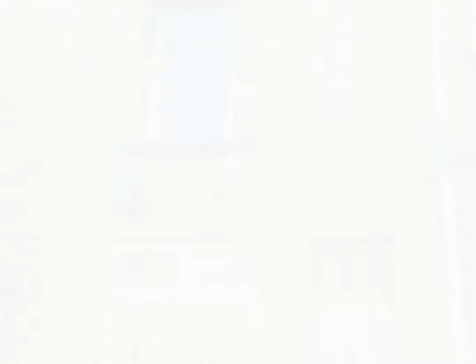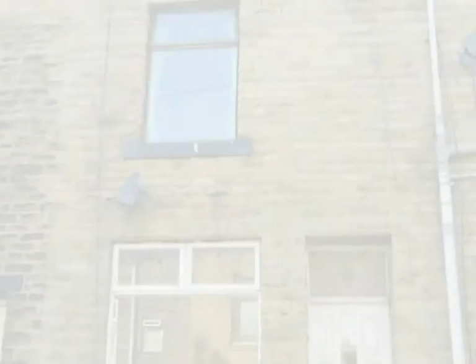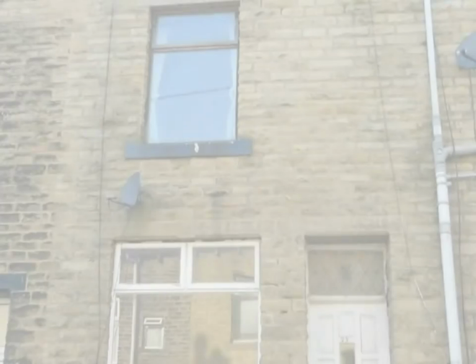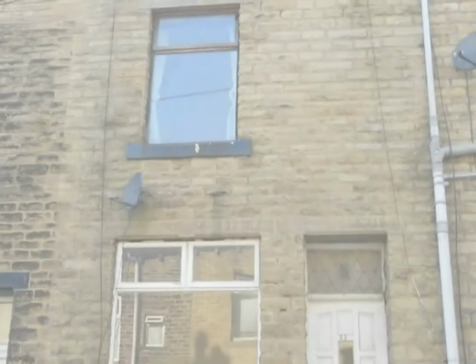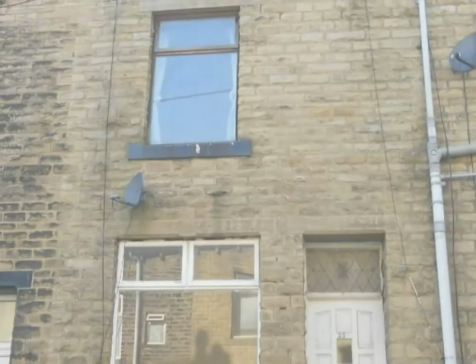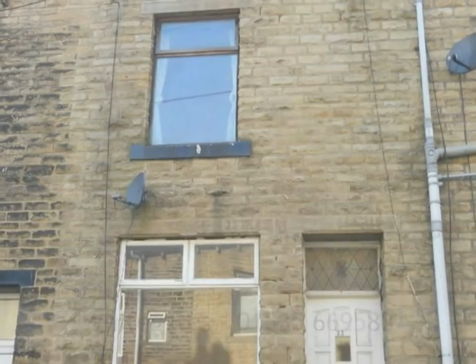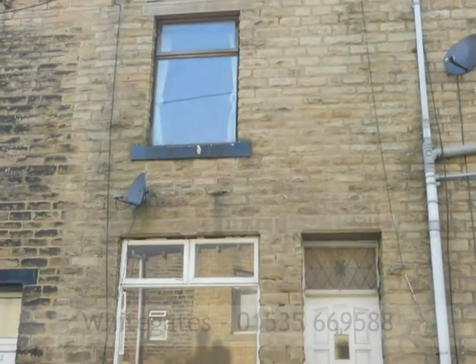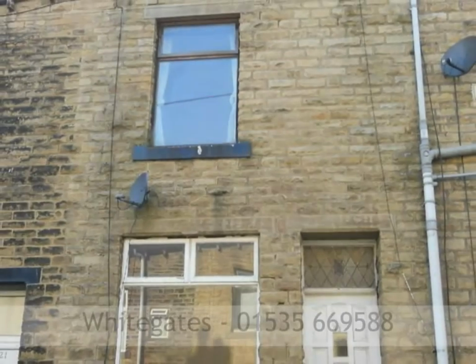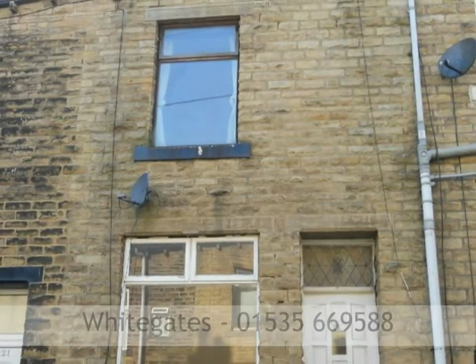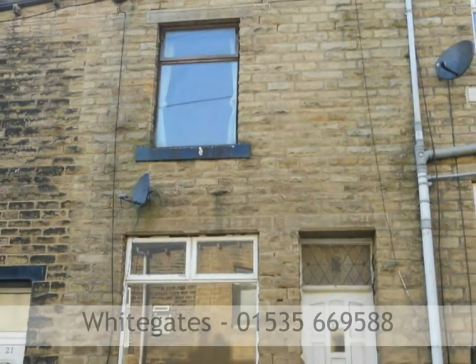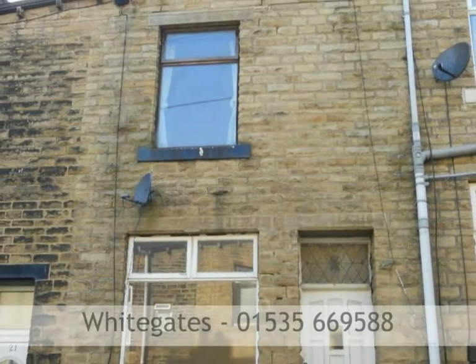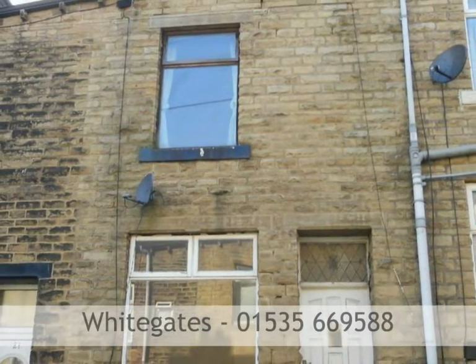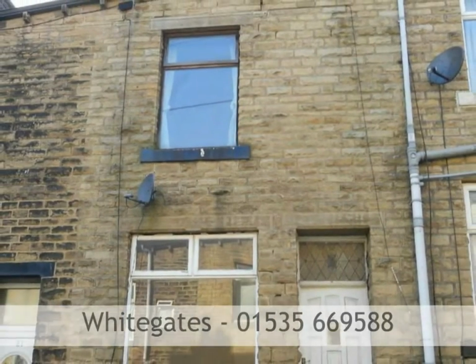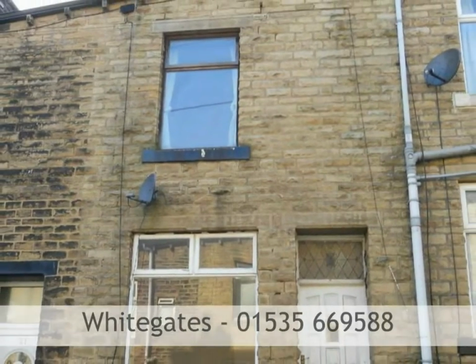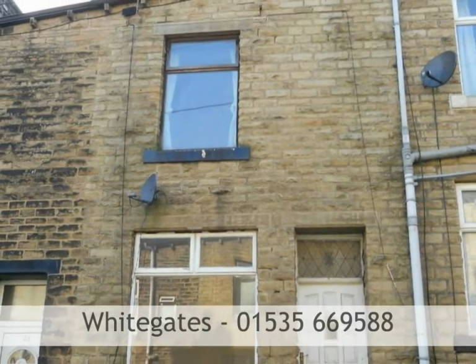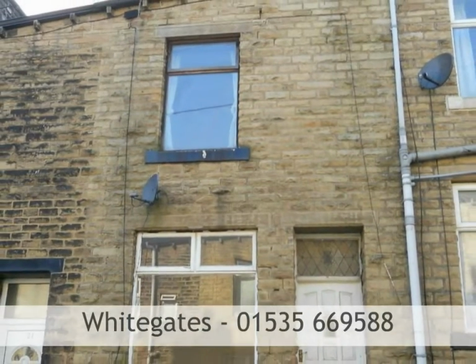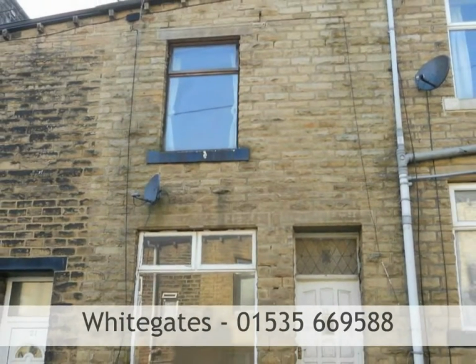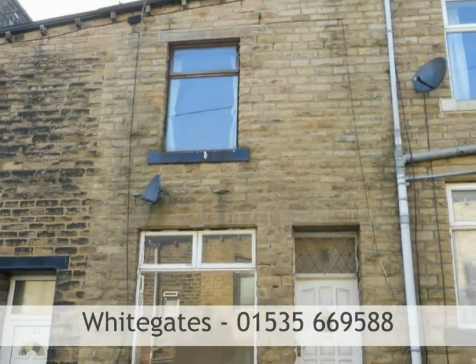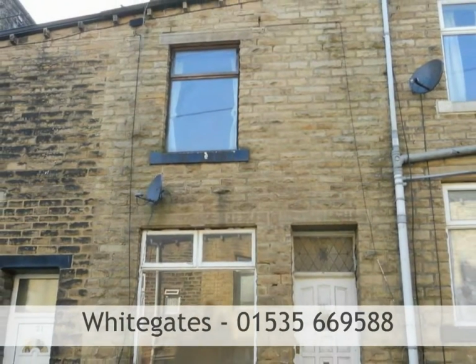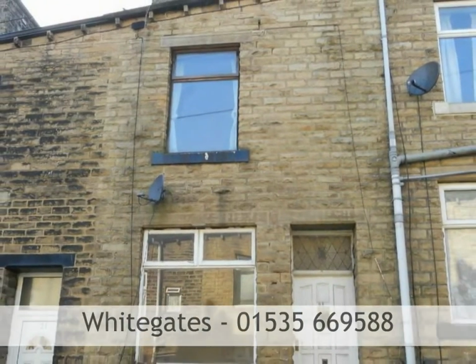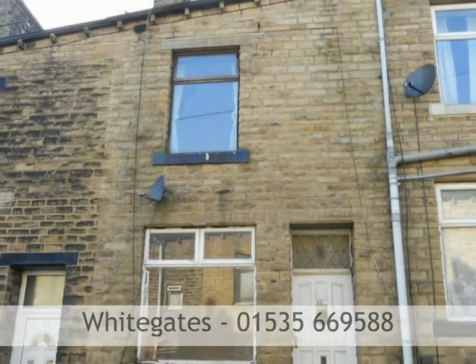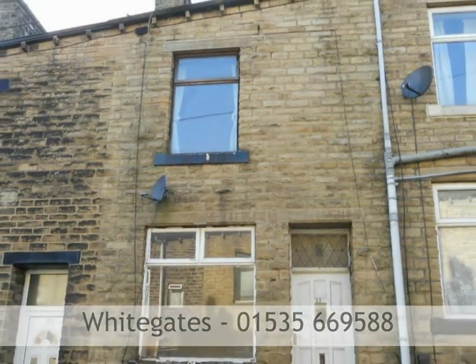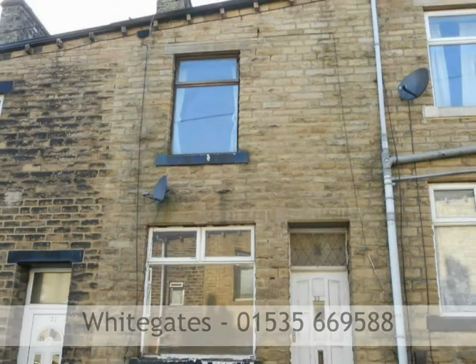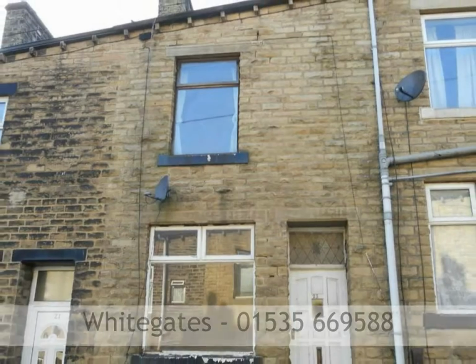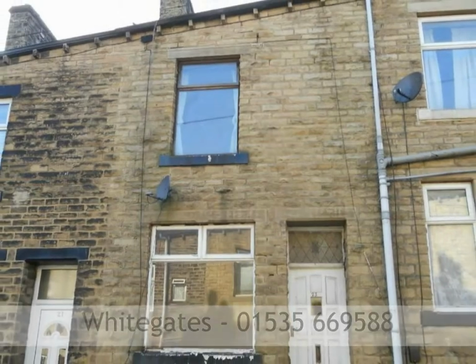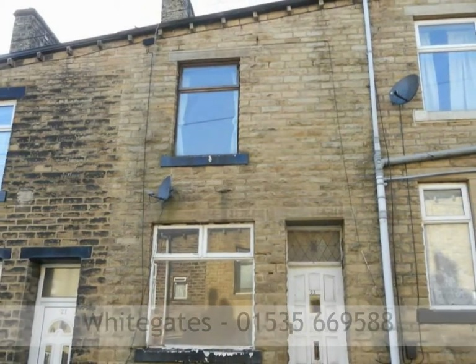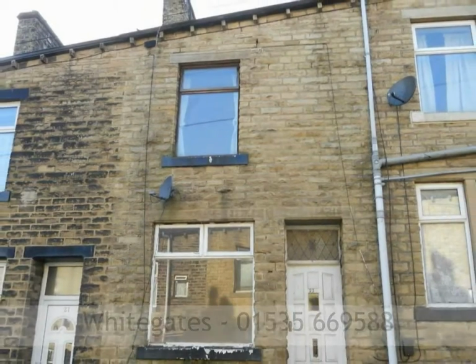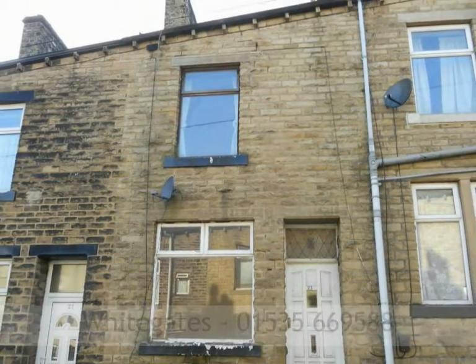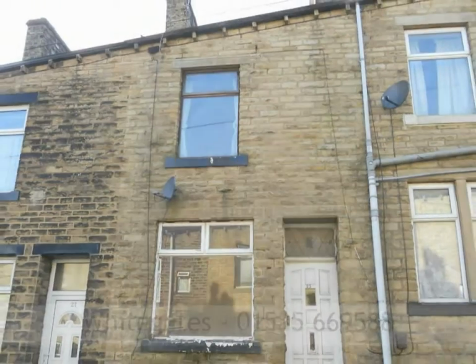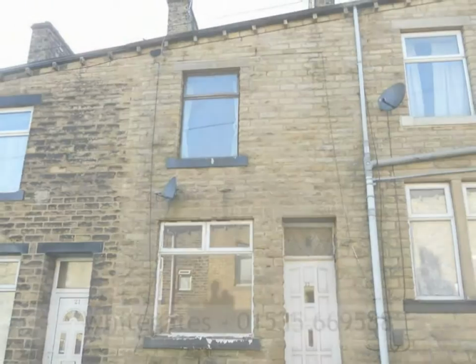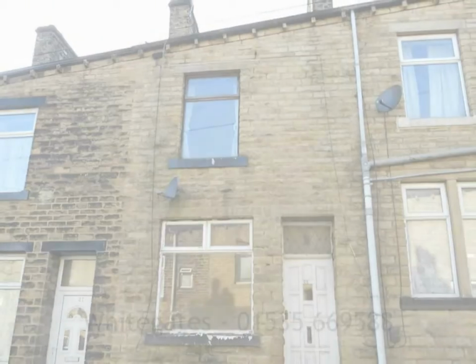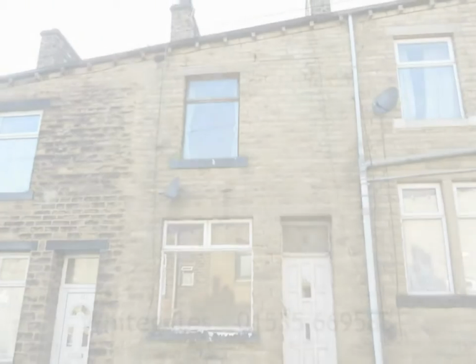To book a viewing, contact White Gates Estate Agents on 01535 669 588.